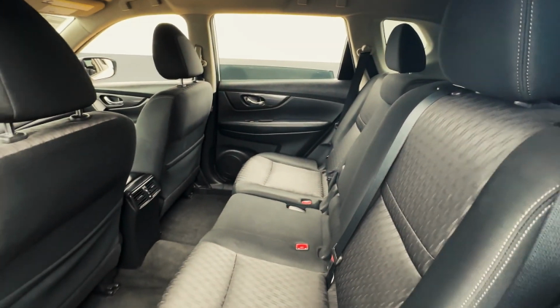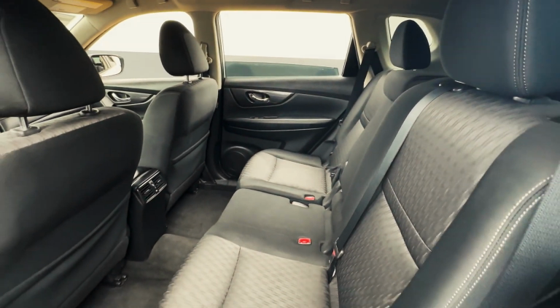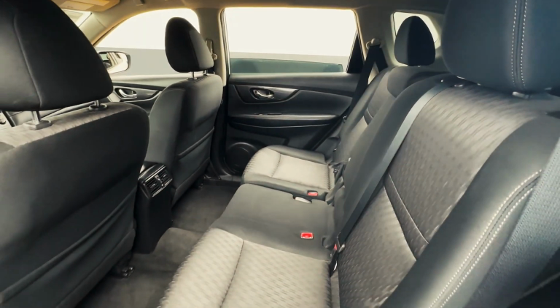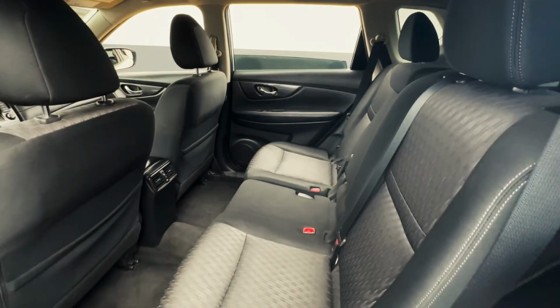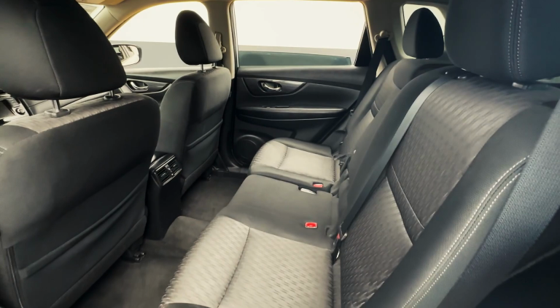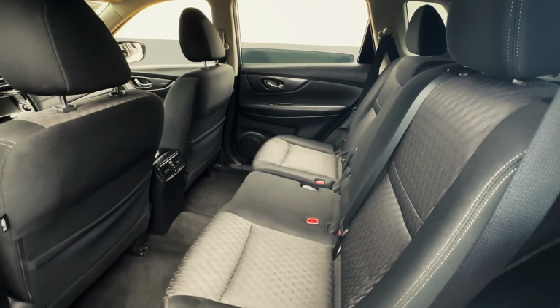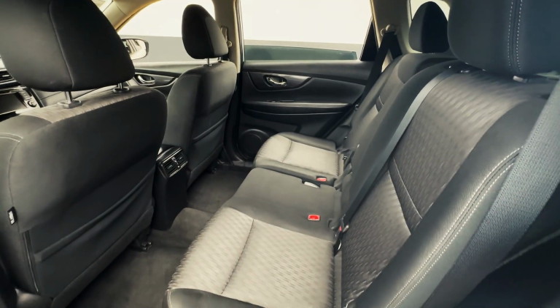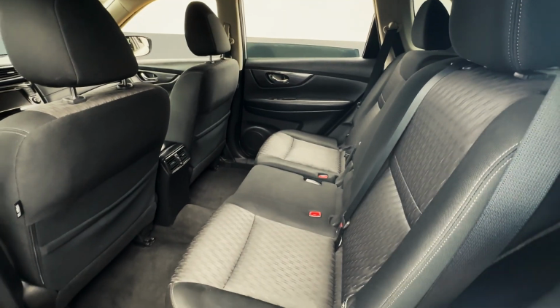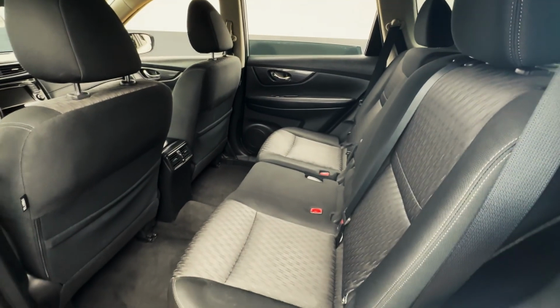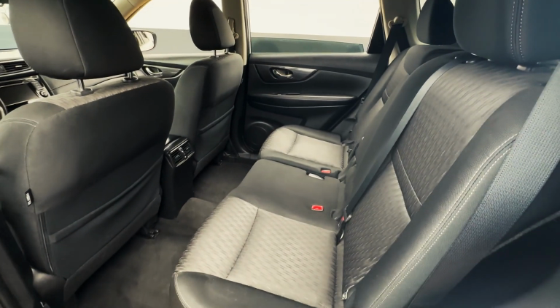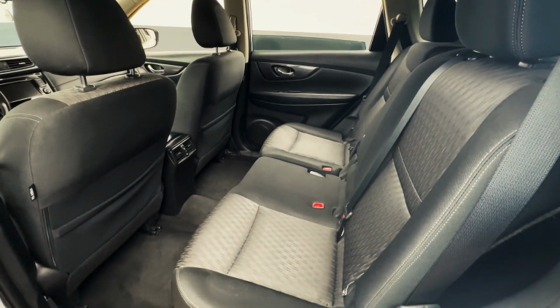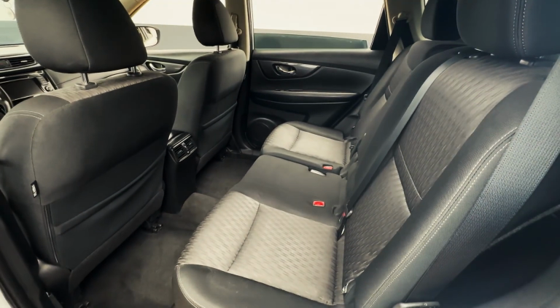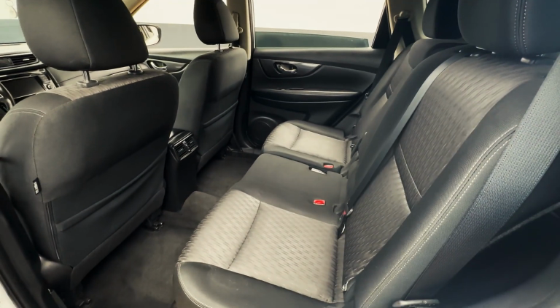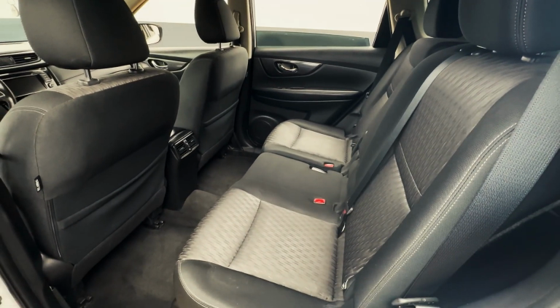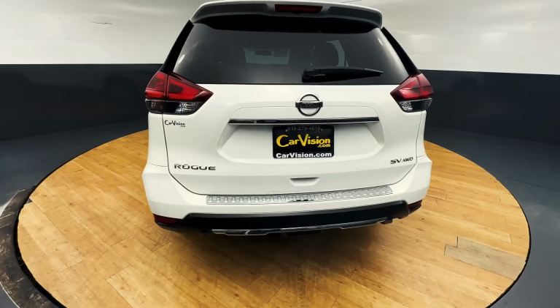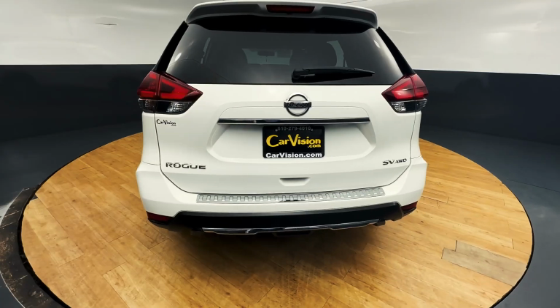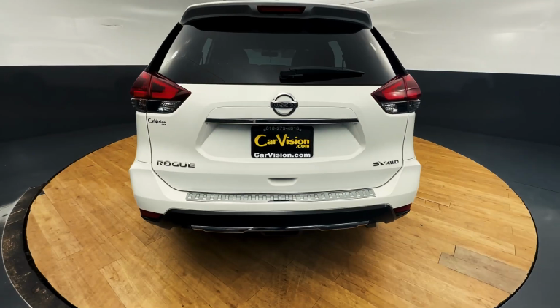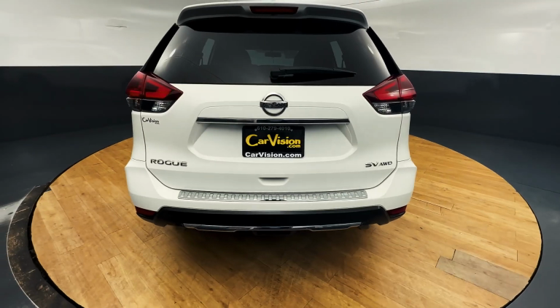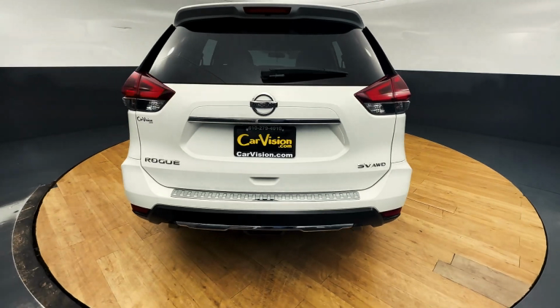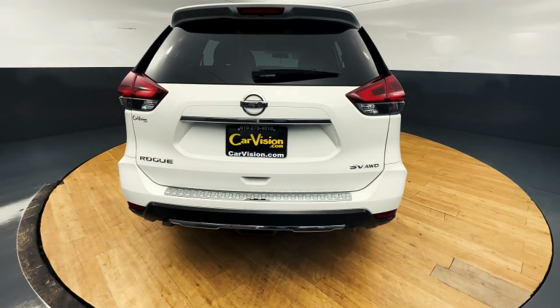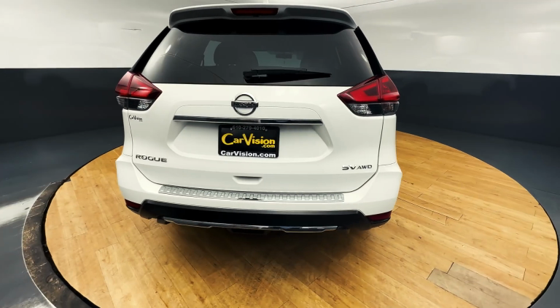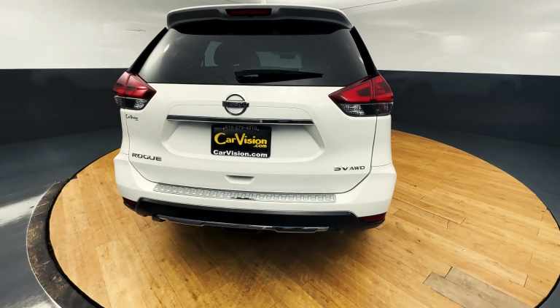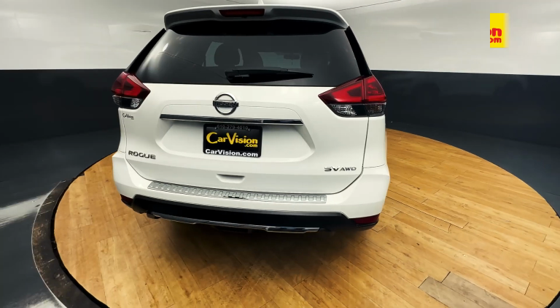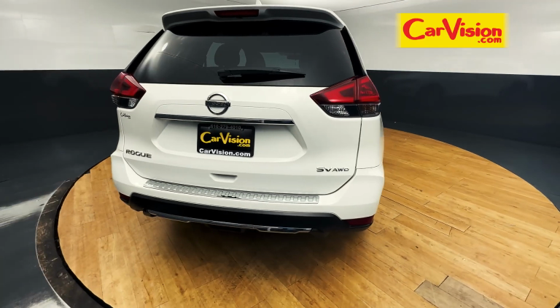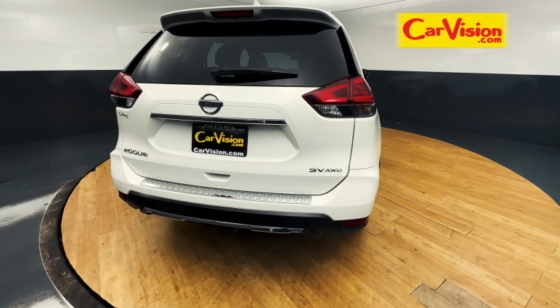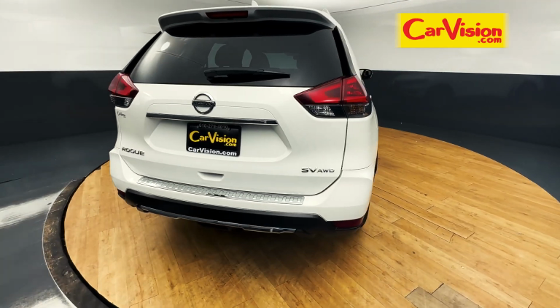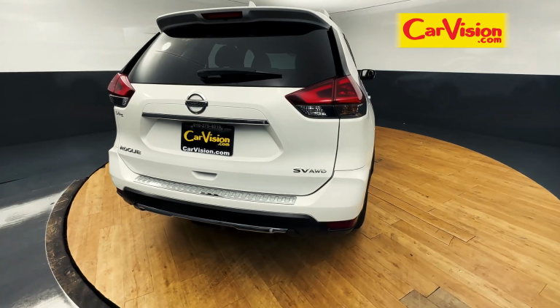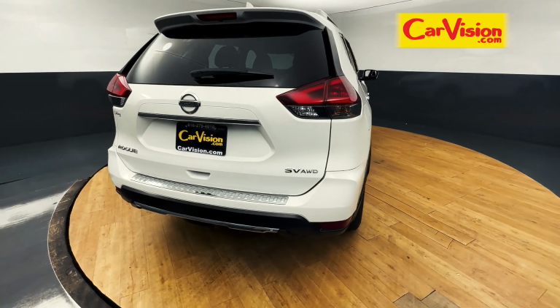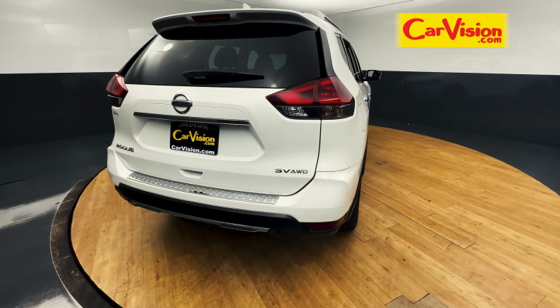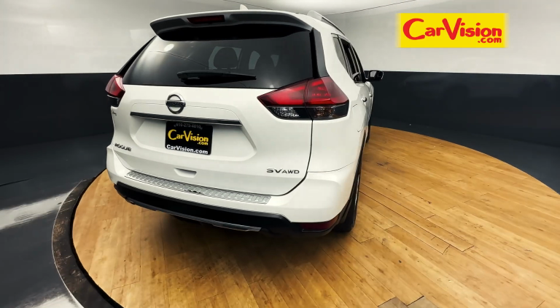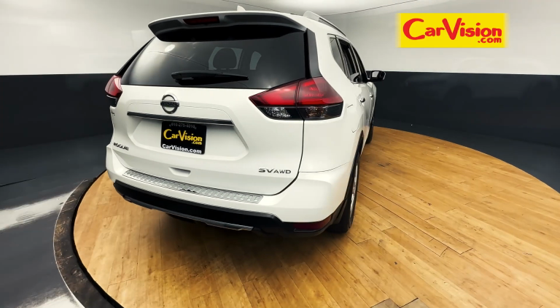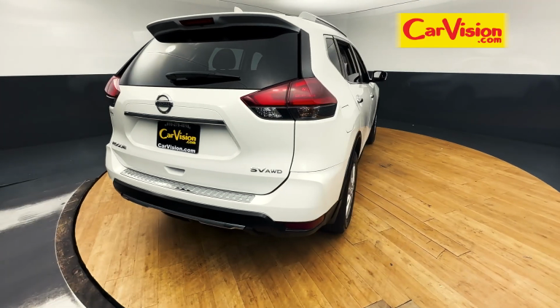Book your appointment today if you are interested in this vehicle or any other vehicle at CarVision Maple Shade and ask for Gianna.